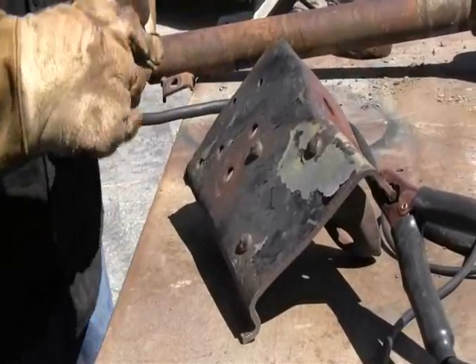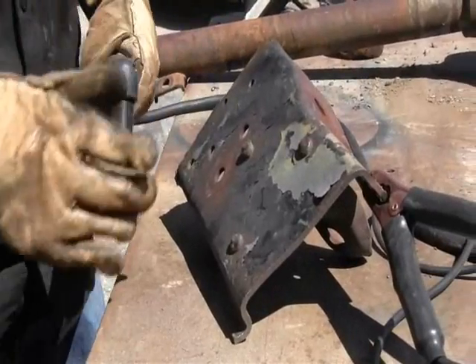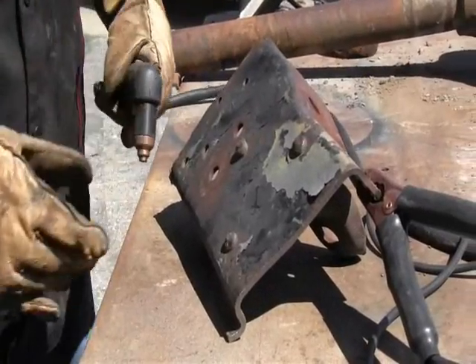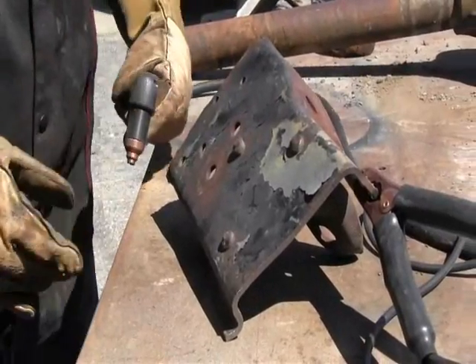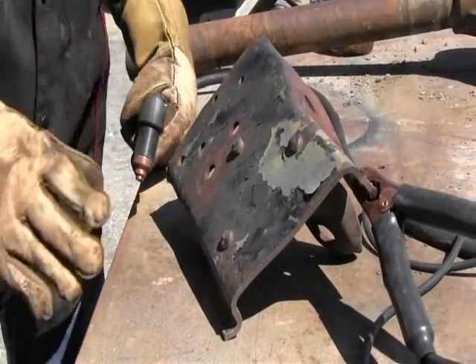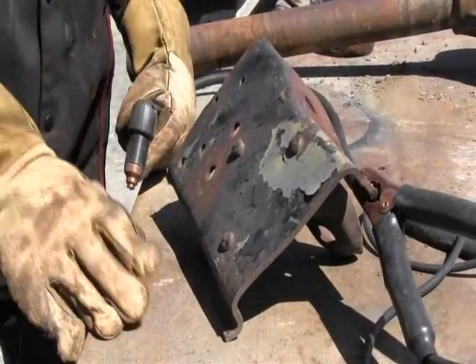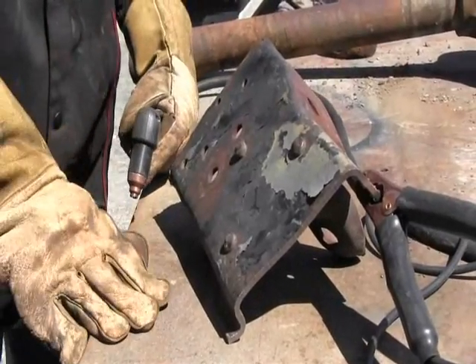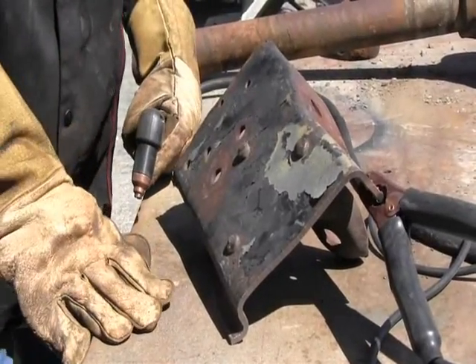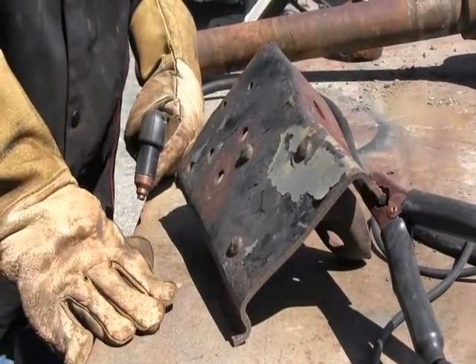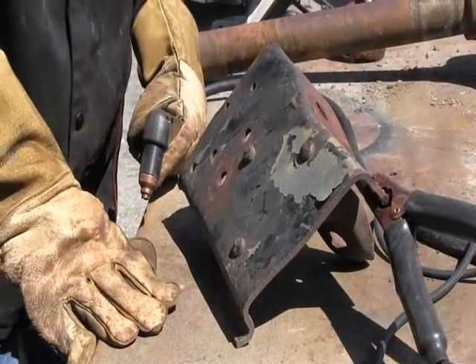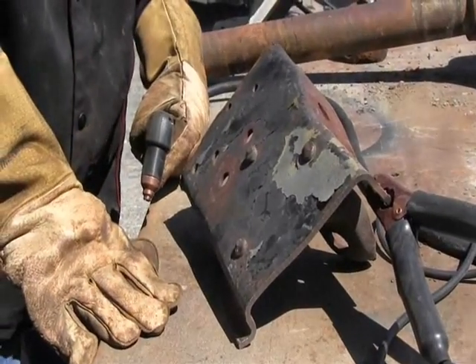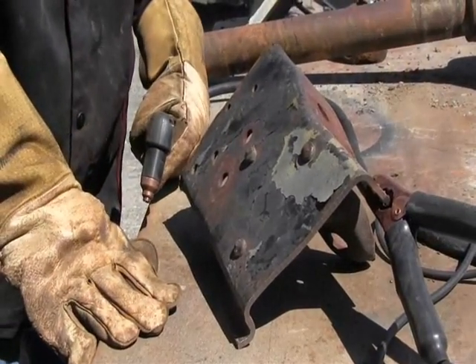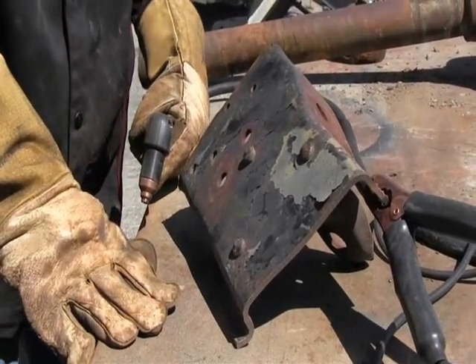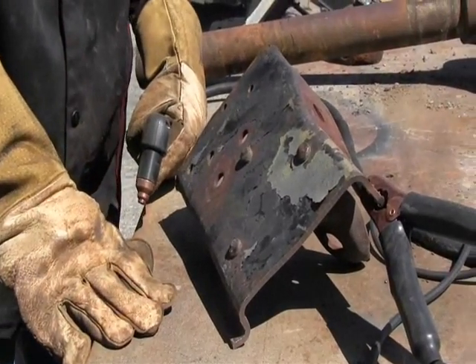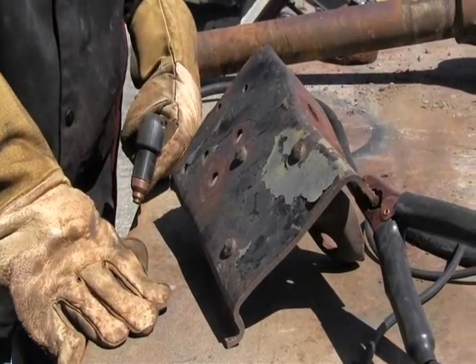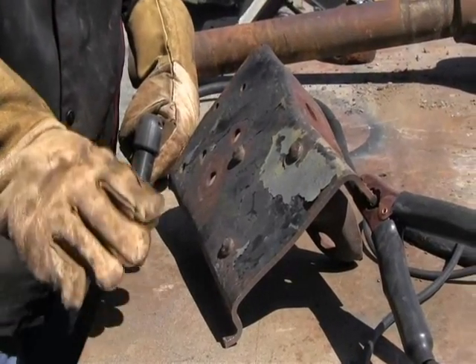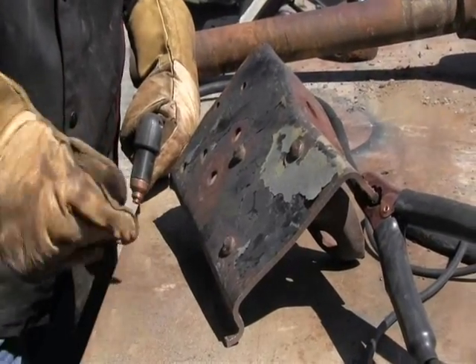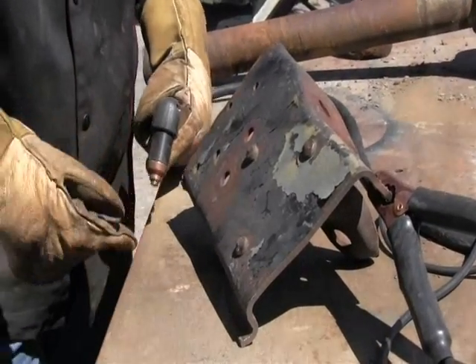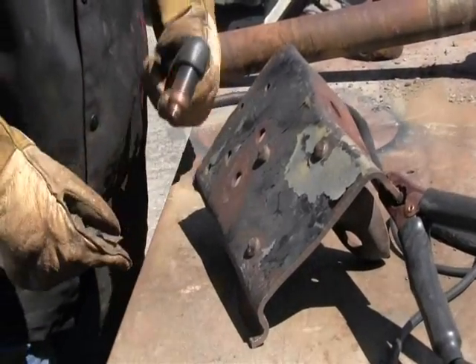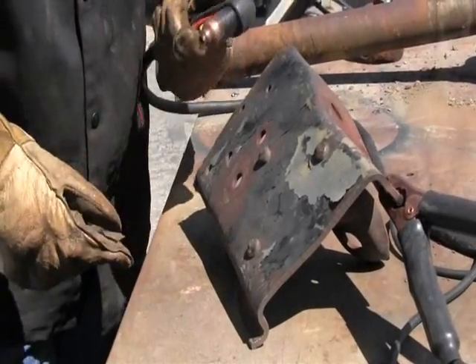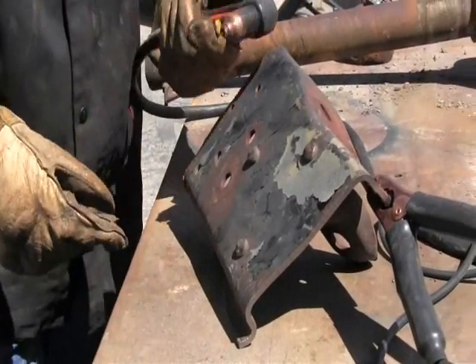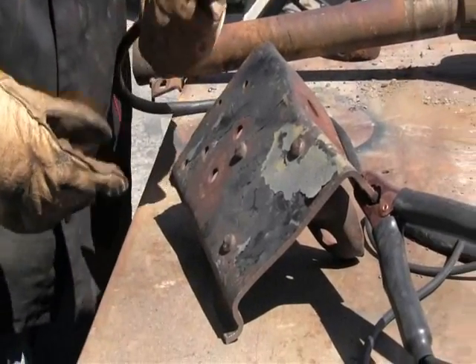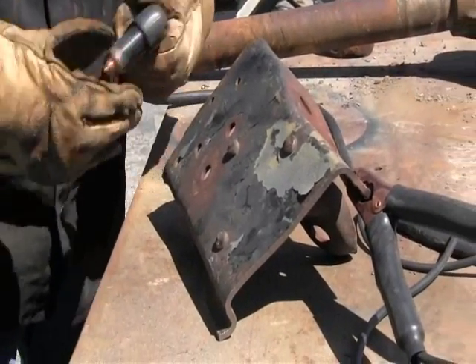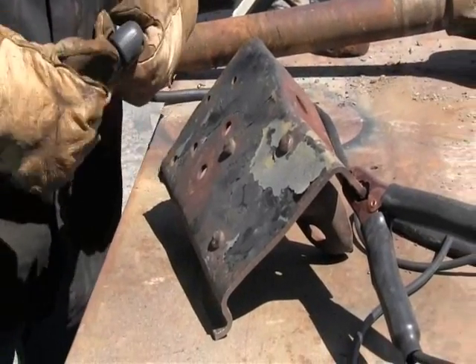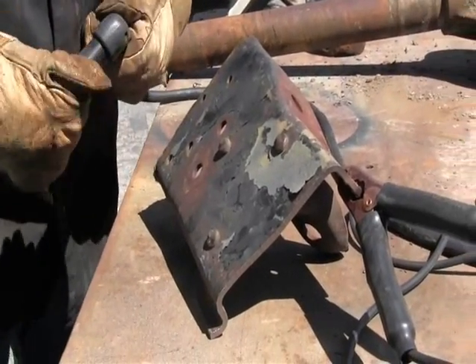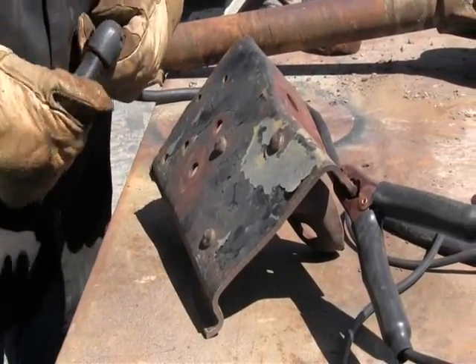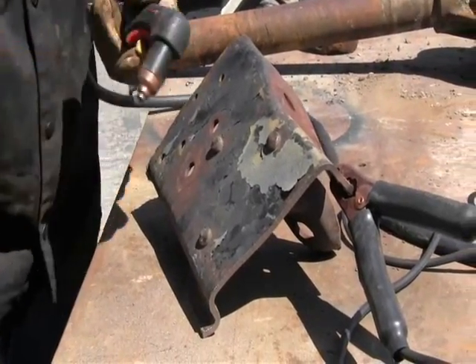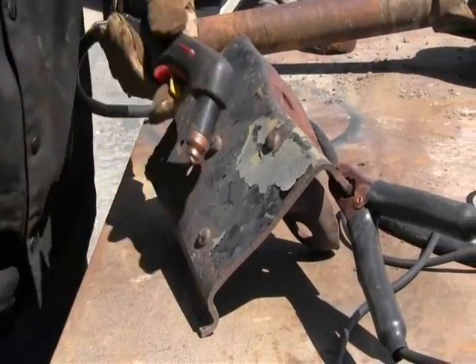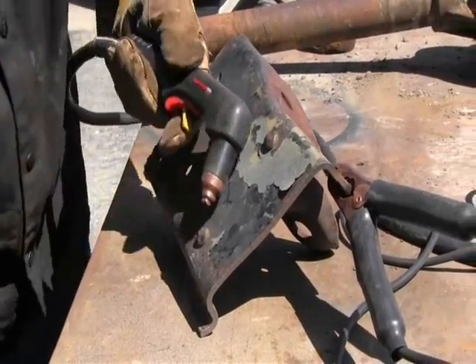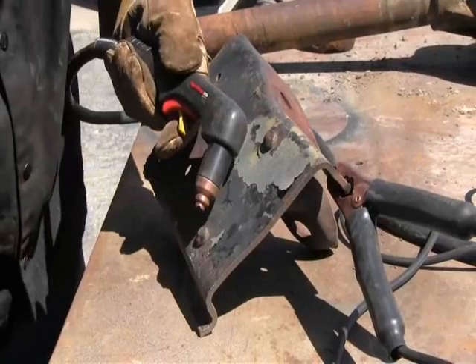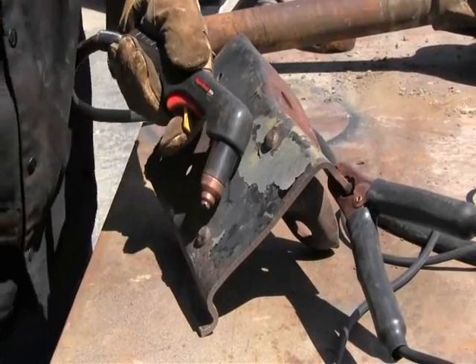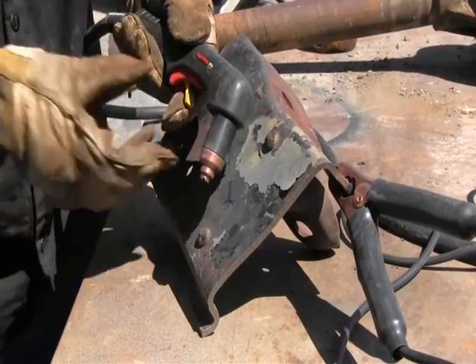I've got this machine set at about 30 amps right now in expanded metal mode and we're cutting. Okay, so here we go.